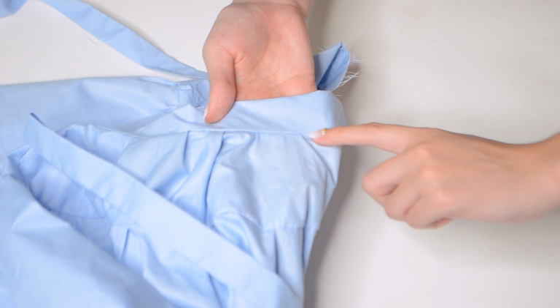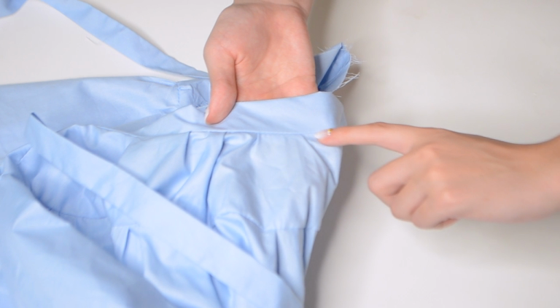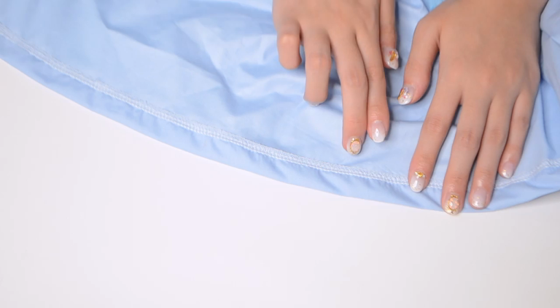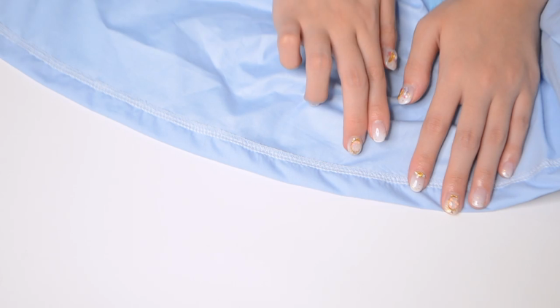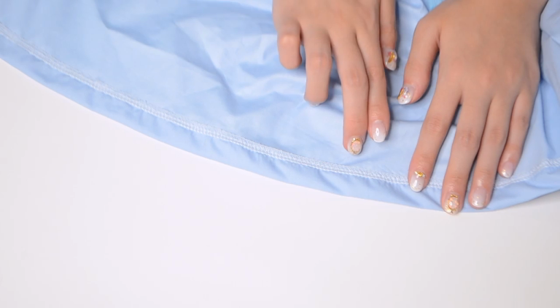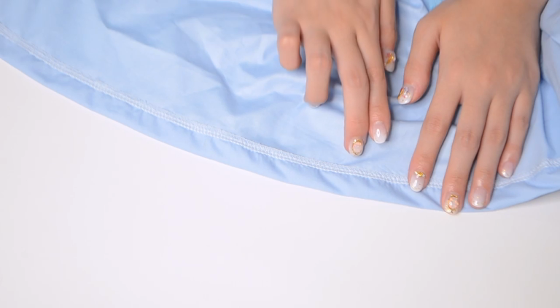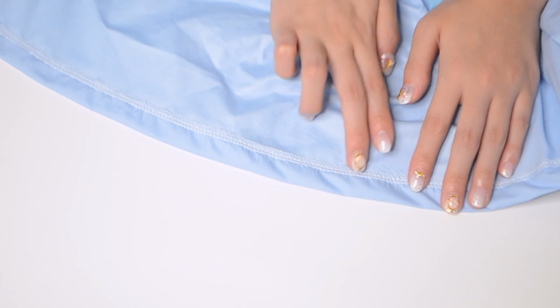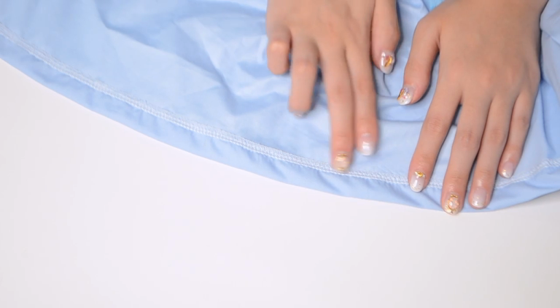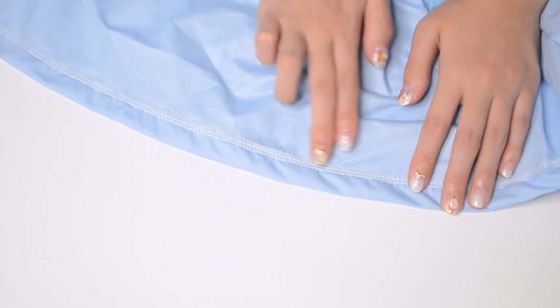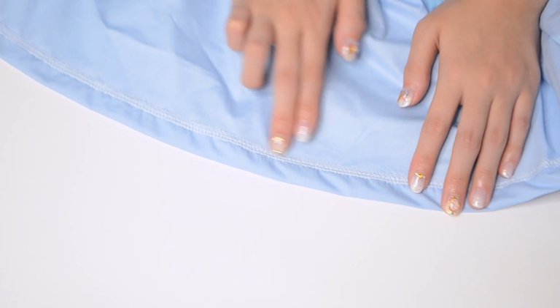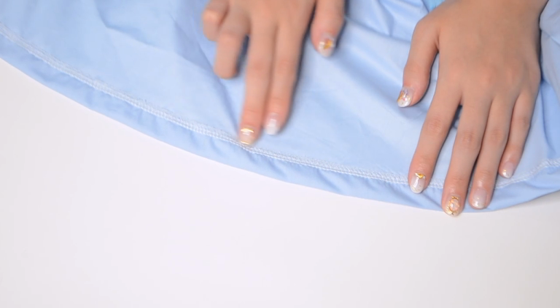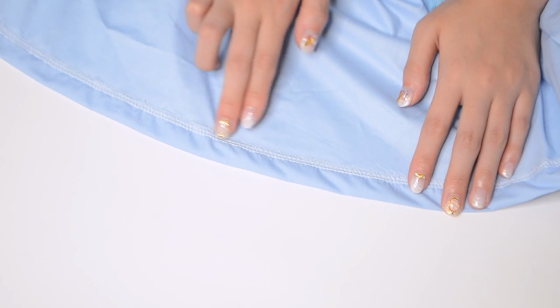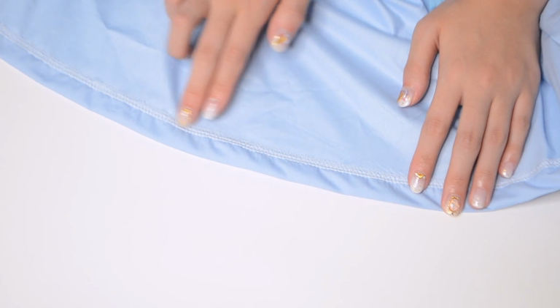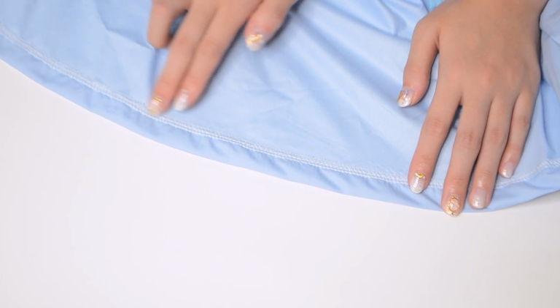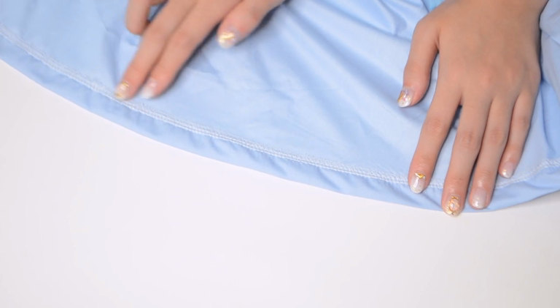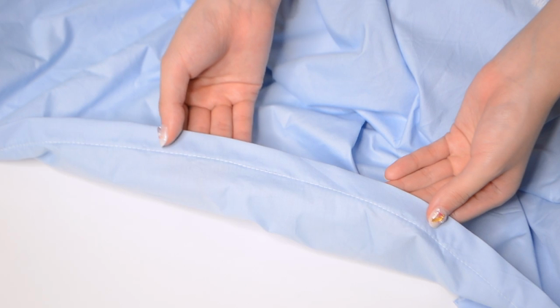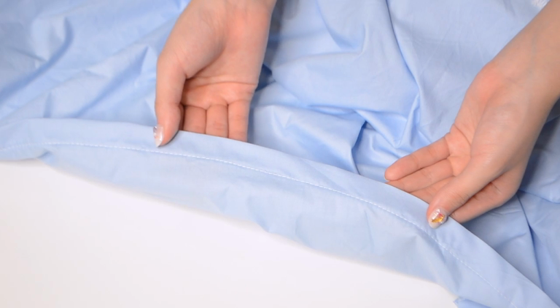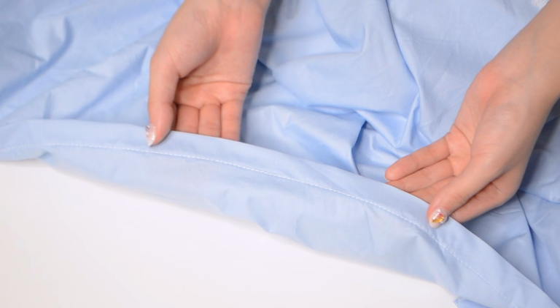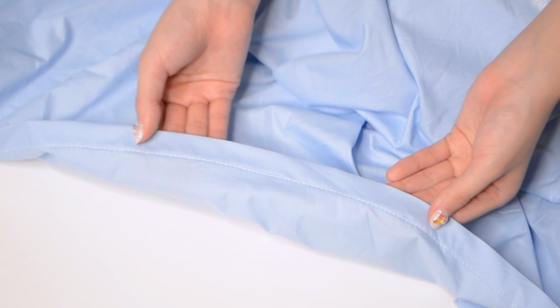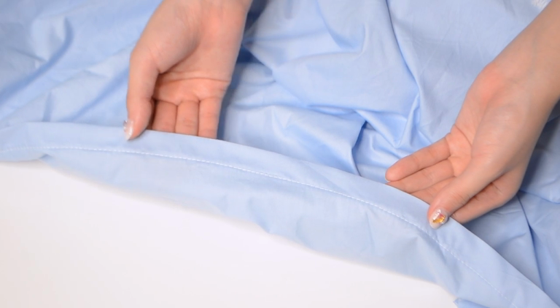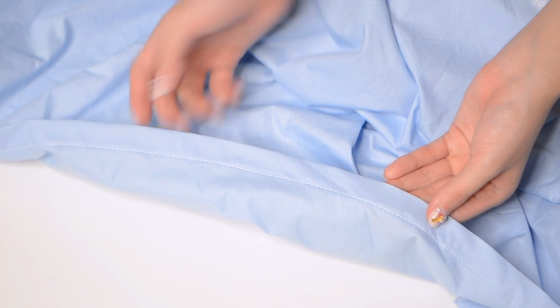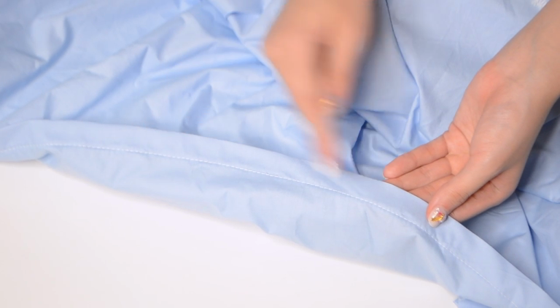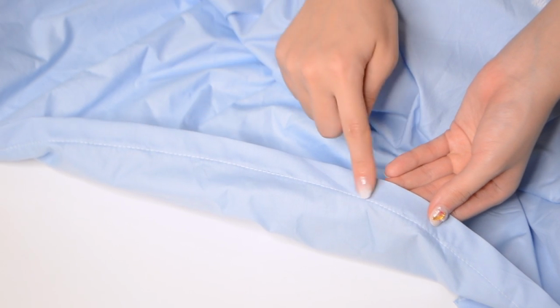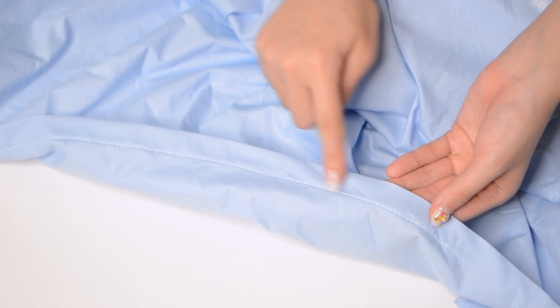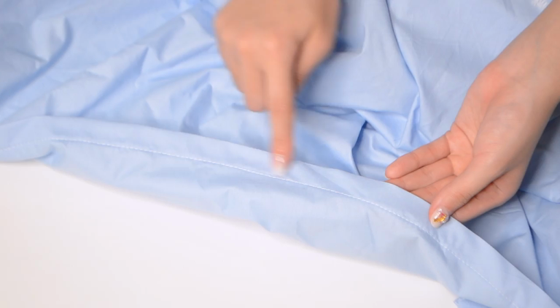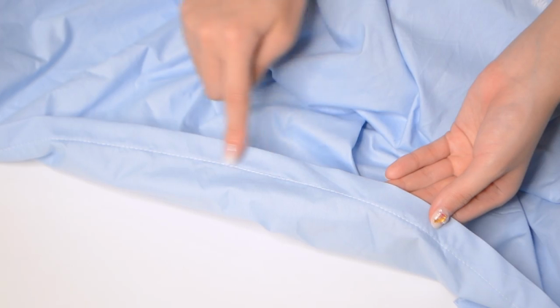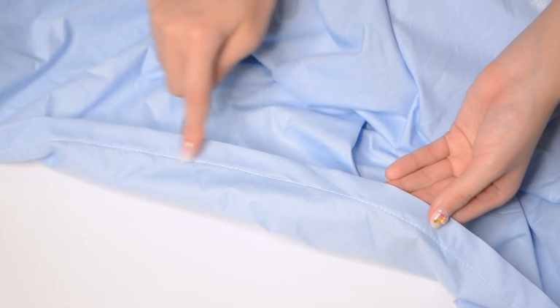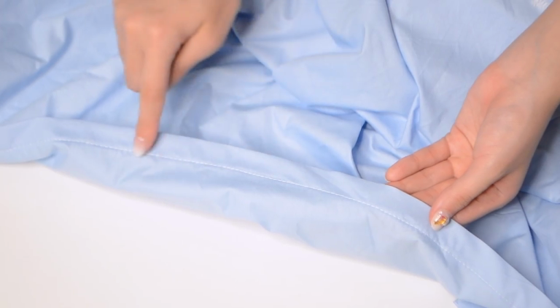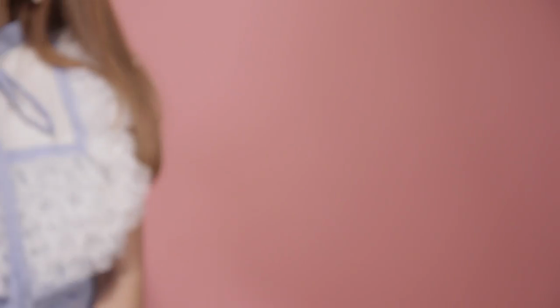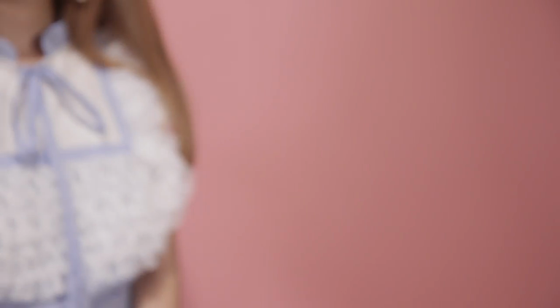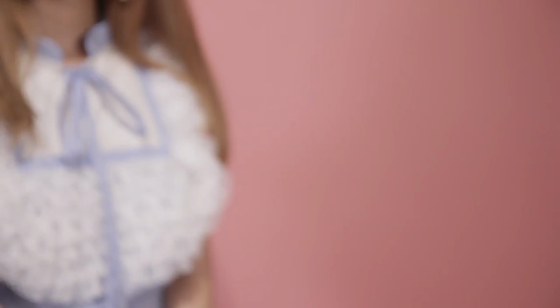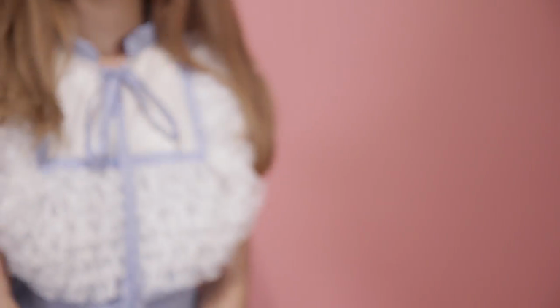For the hem, clean-finish the raw edges and stitch in place at one inch. Then you're finished!